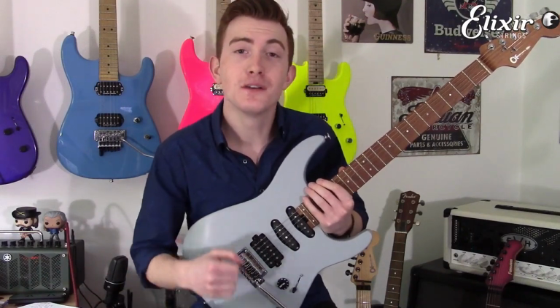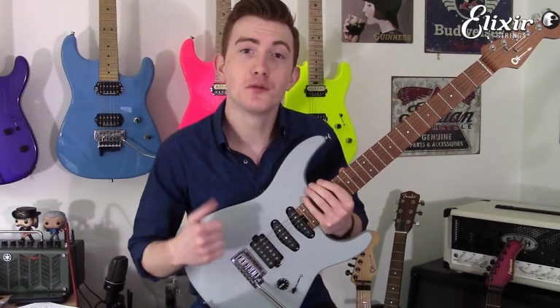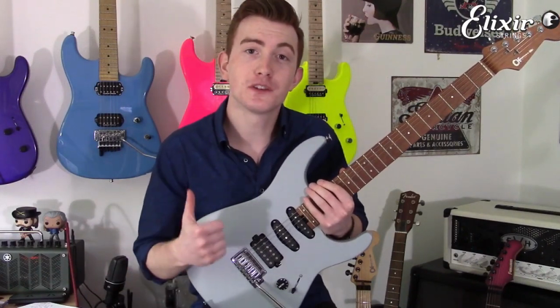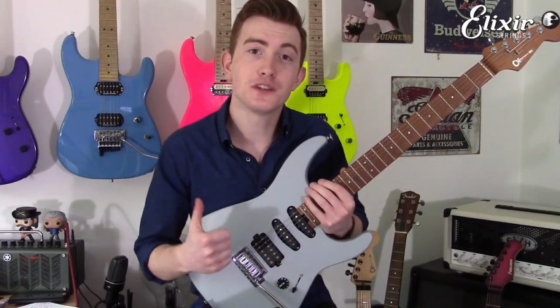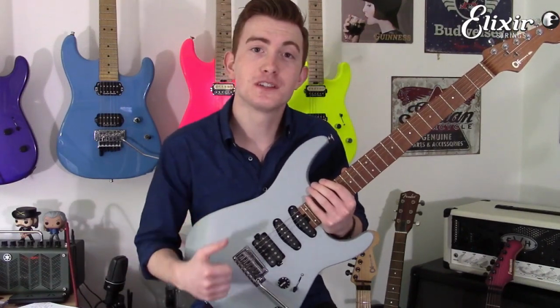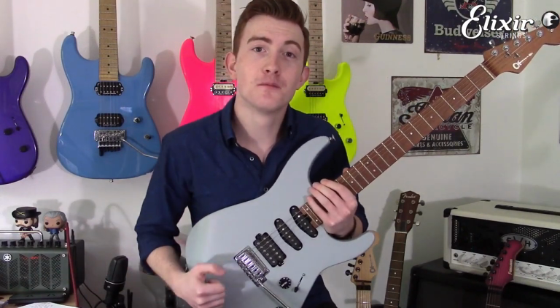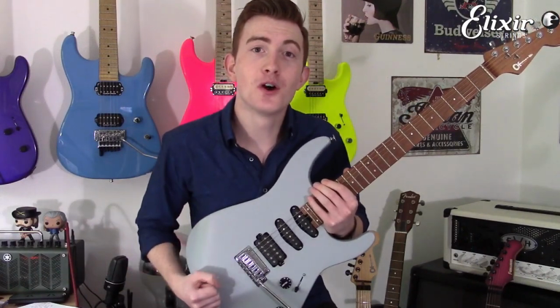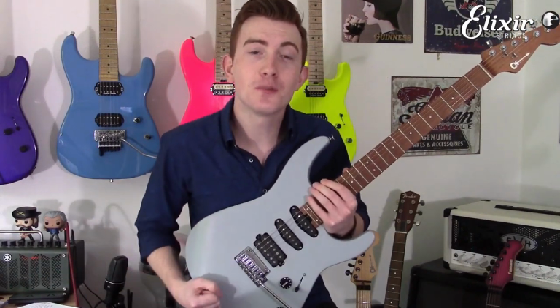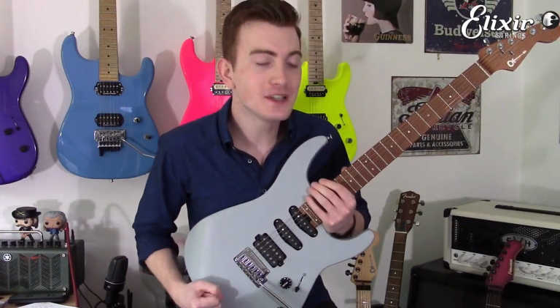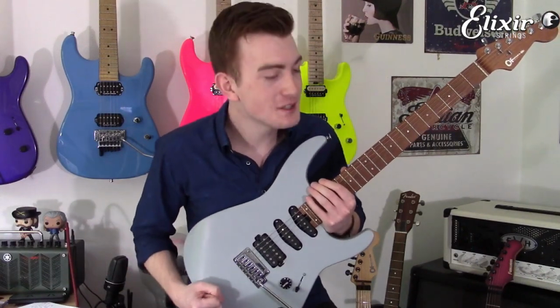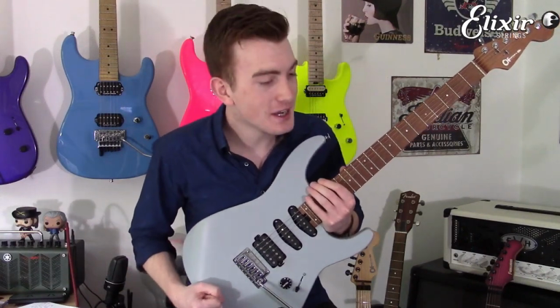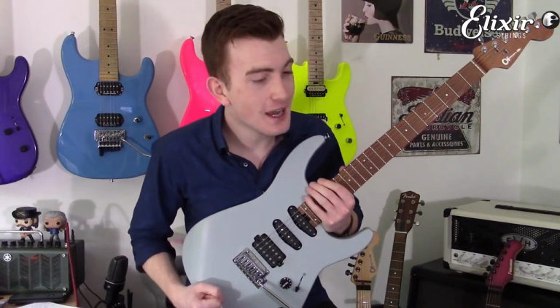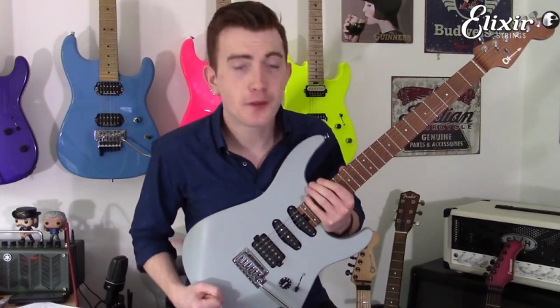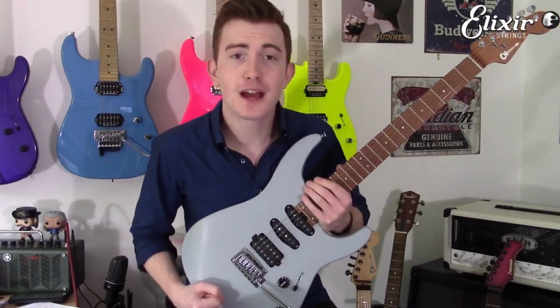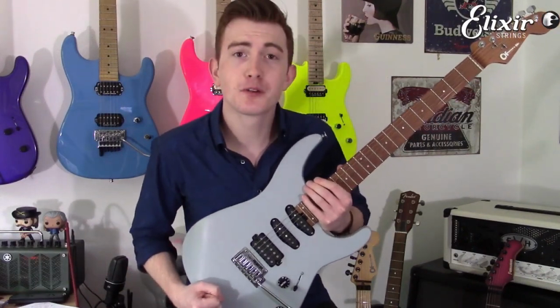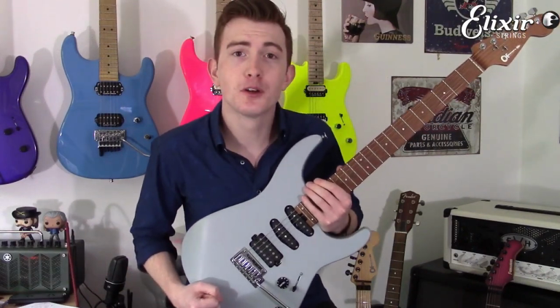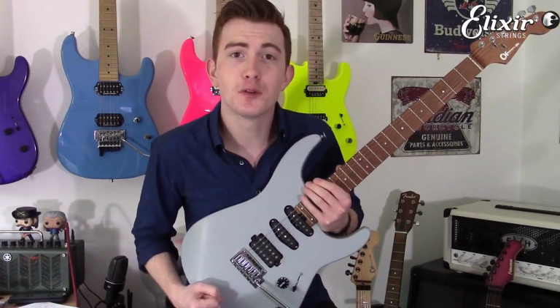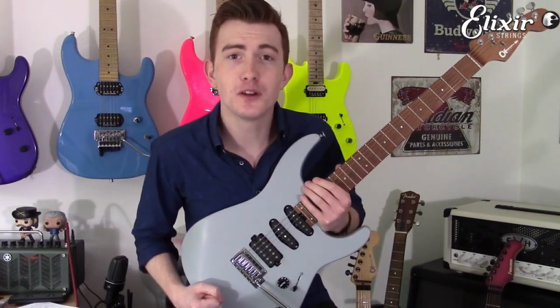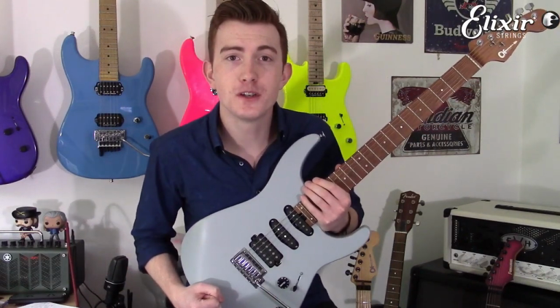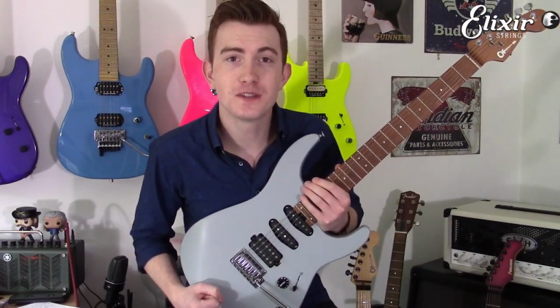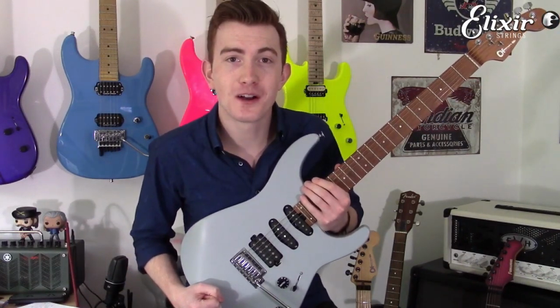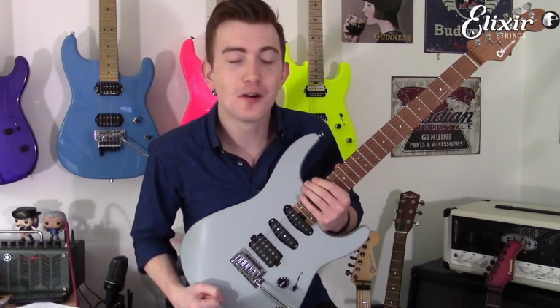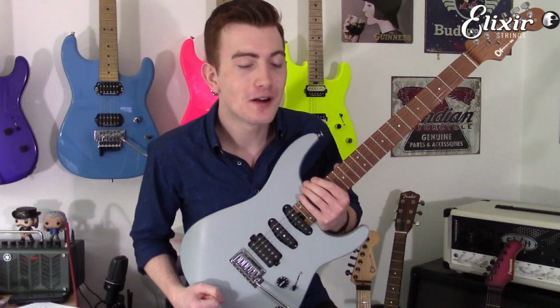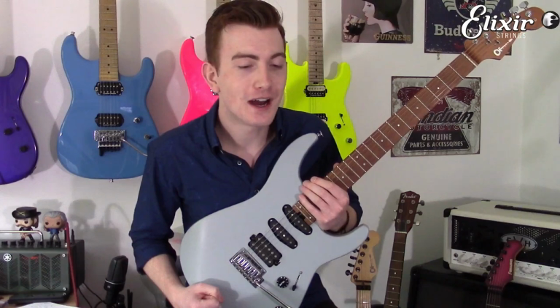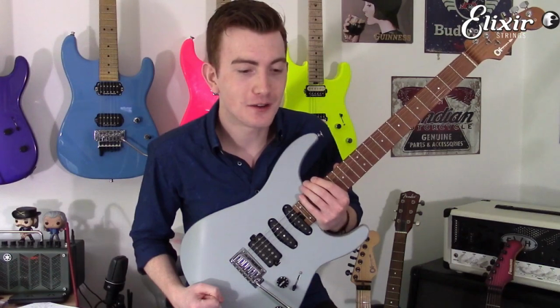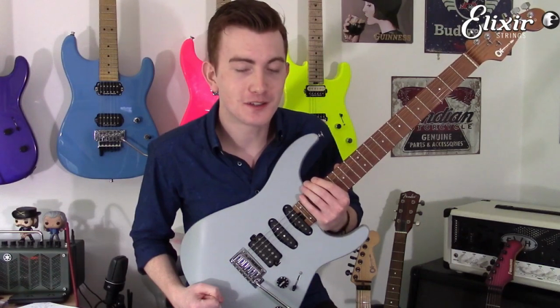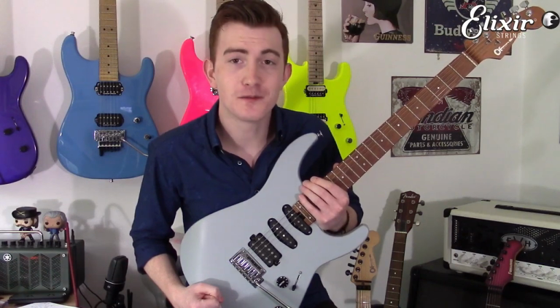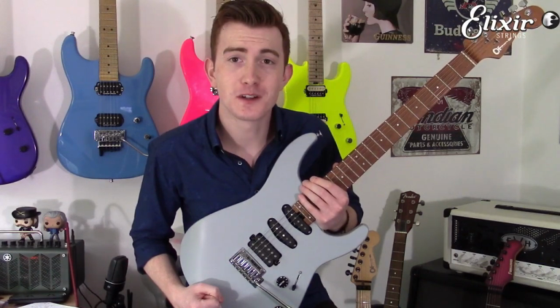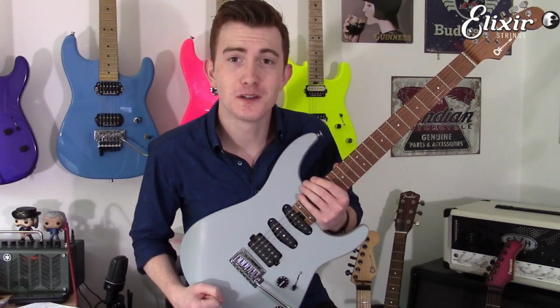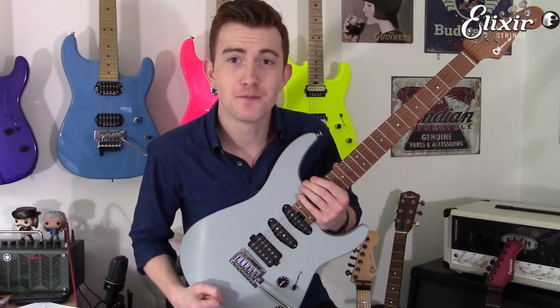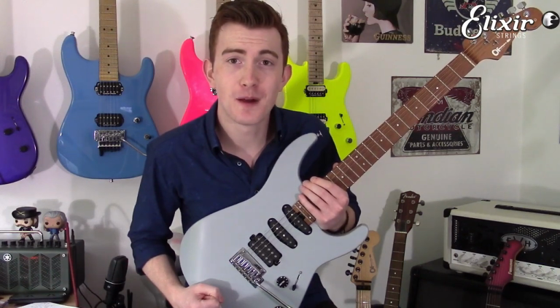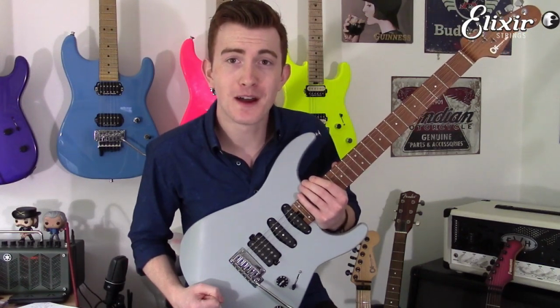If you want to see some more, please check out the Cameron Cooper YouTube channel. I'll see you very soon. Bye-bye.